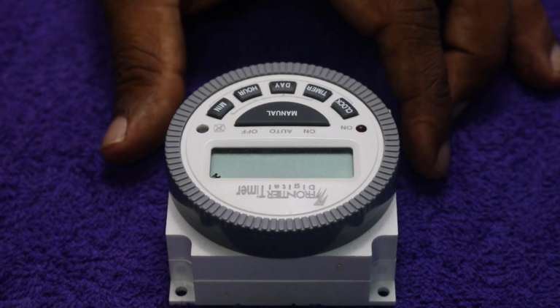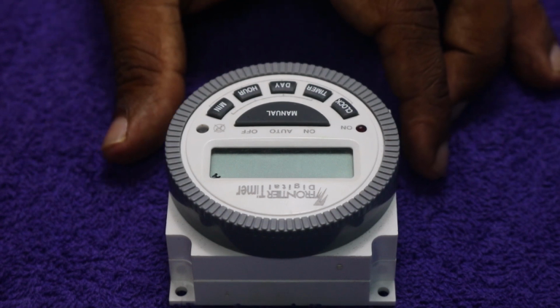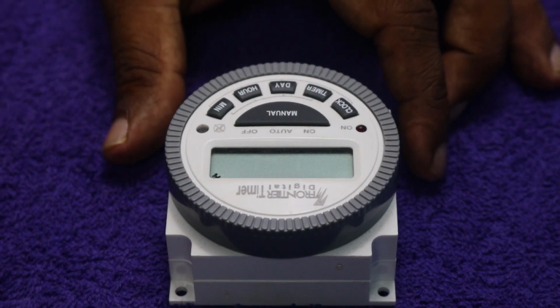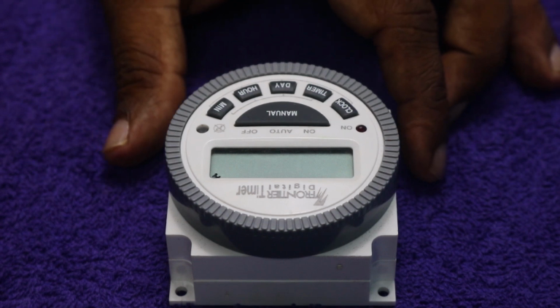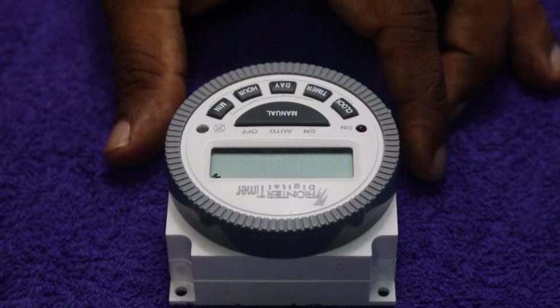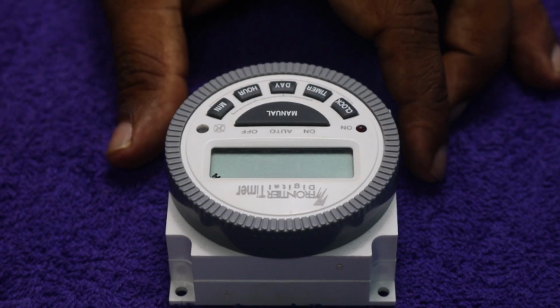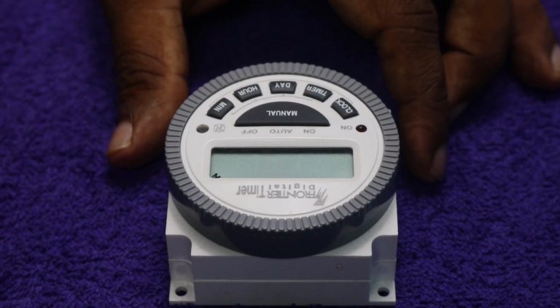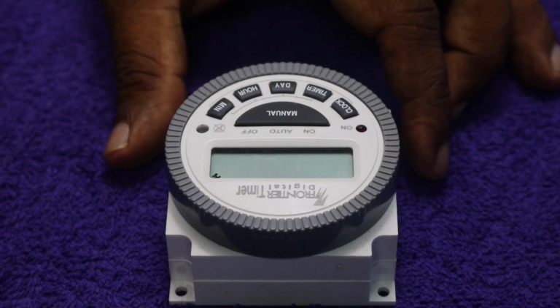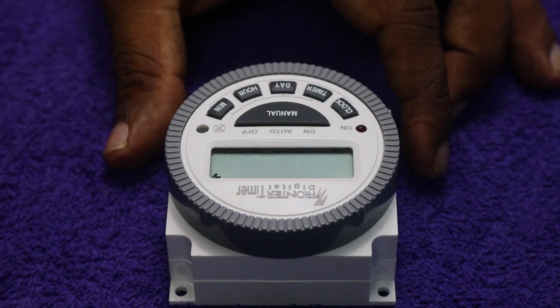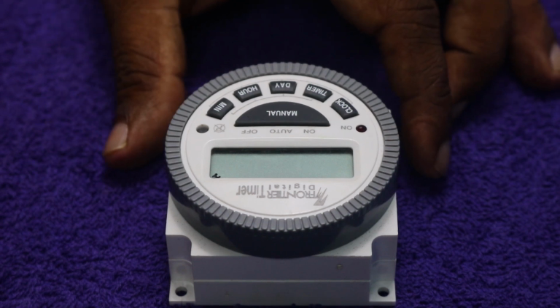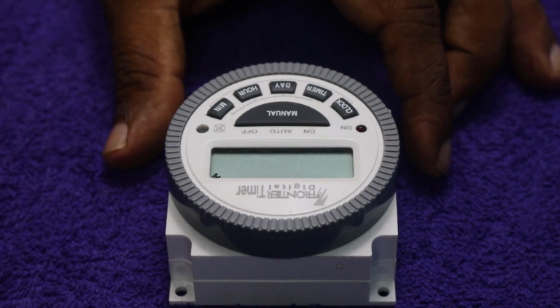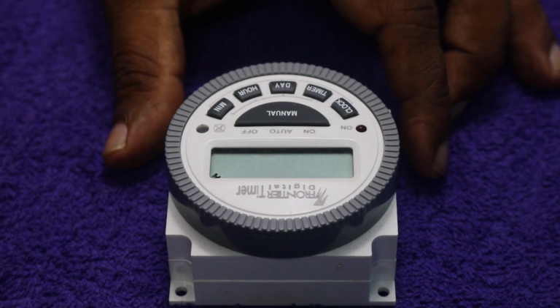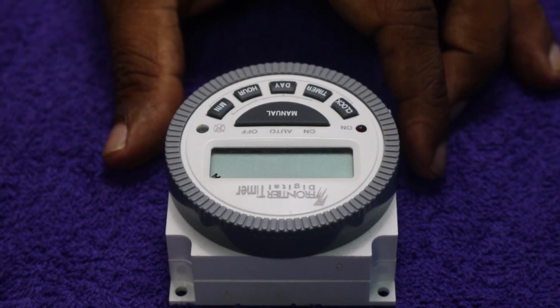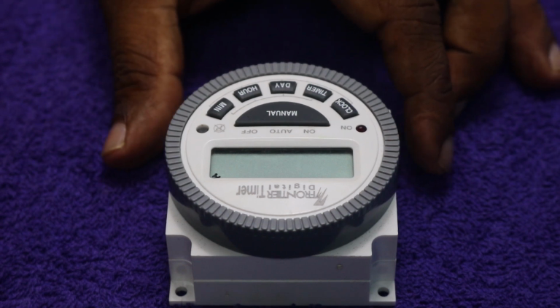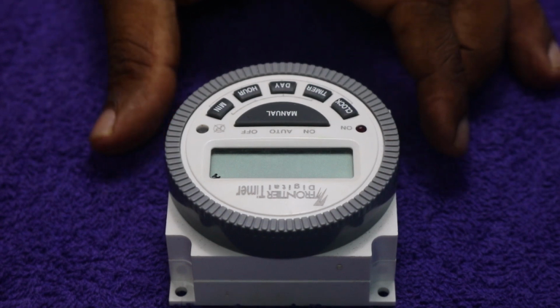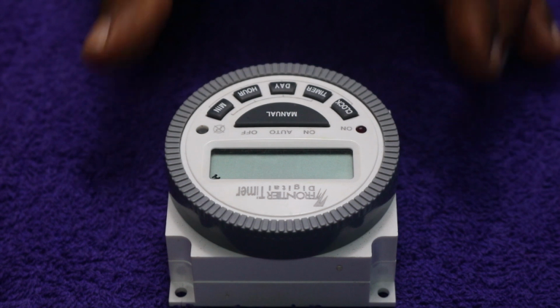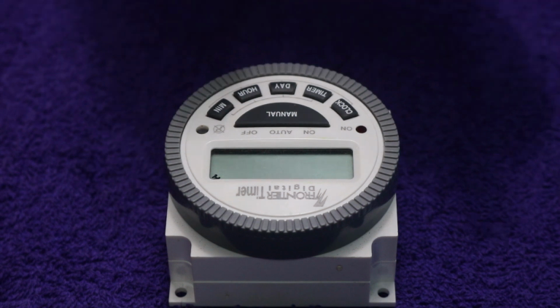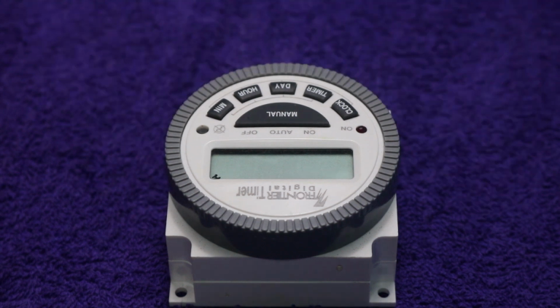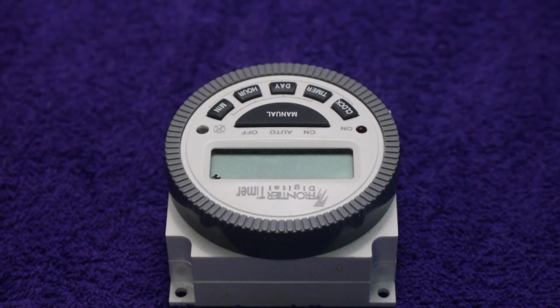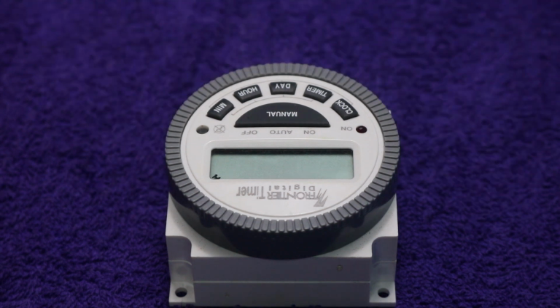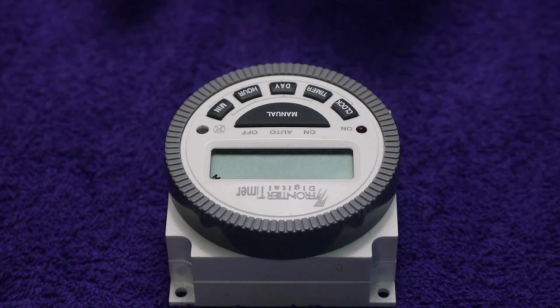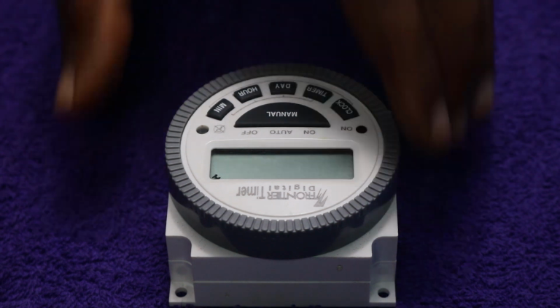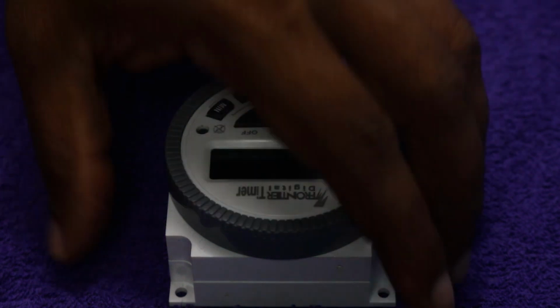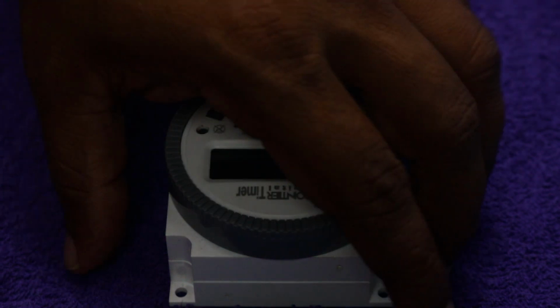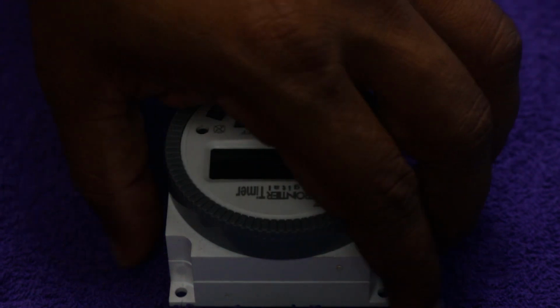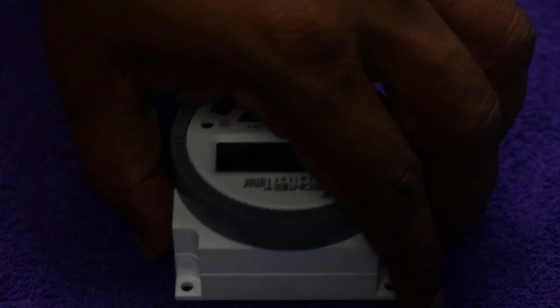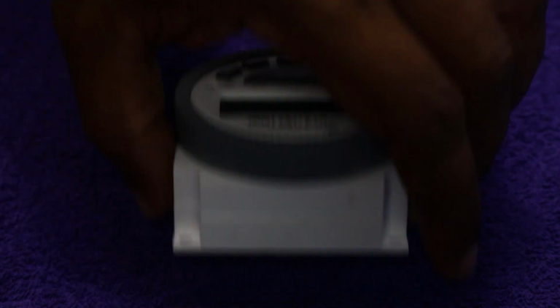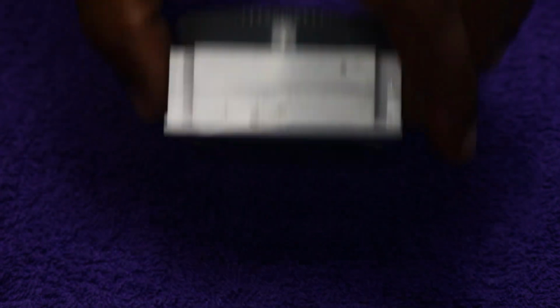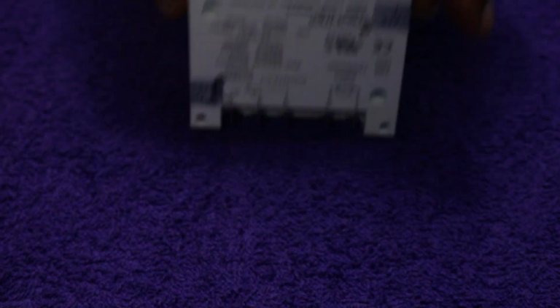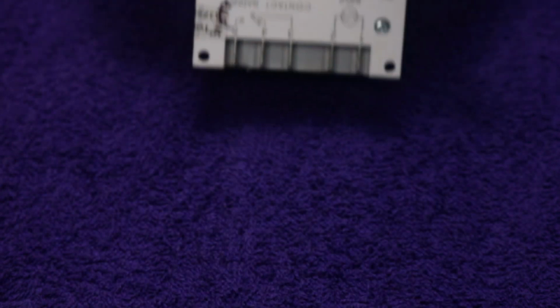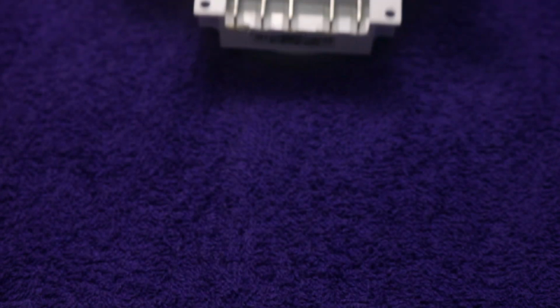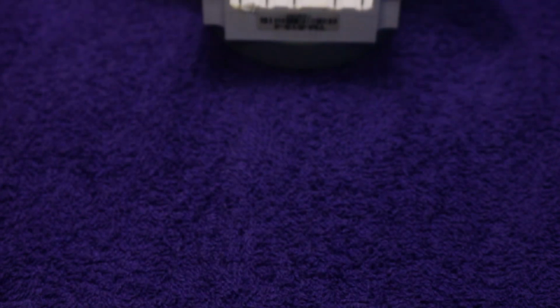Hi guys, today I will show you how to connect a frontier digital timer to a DC motor.